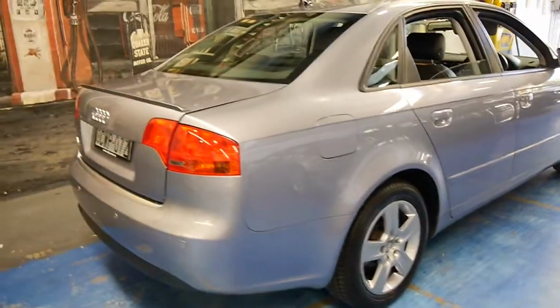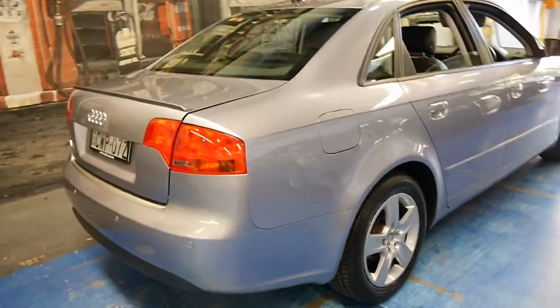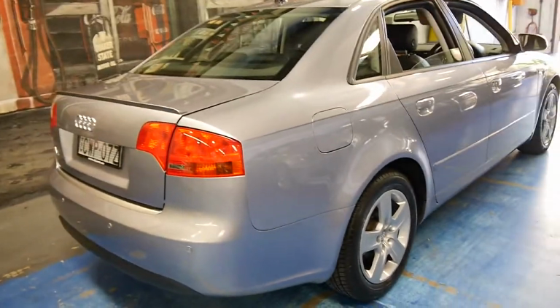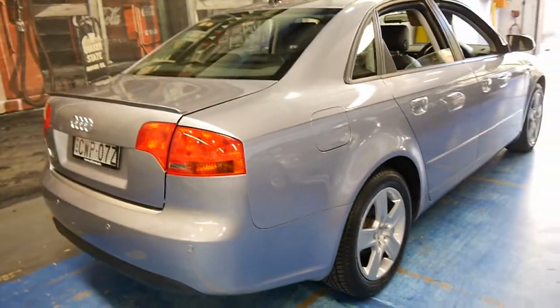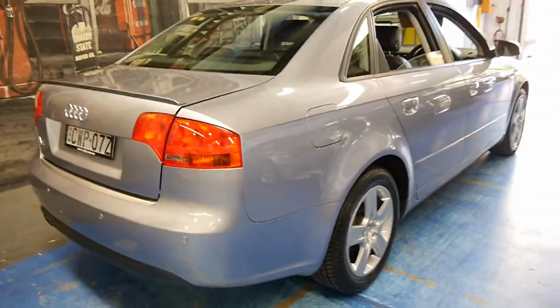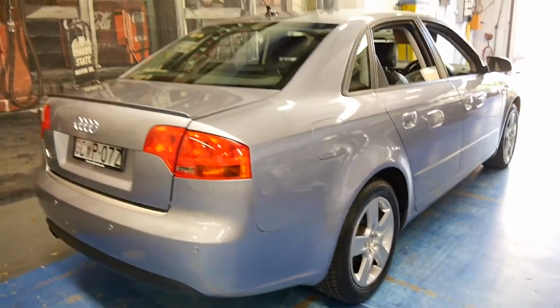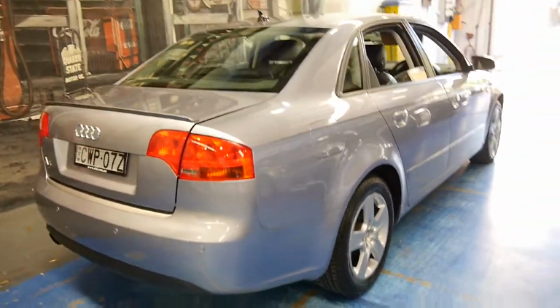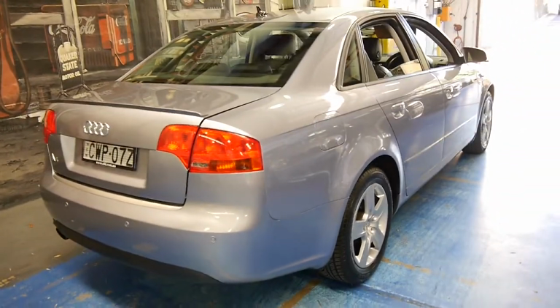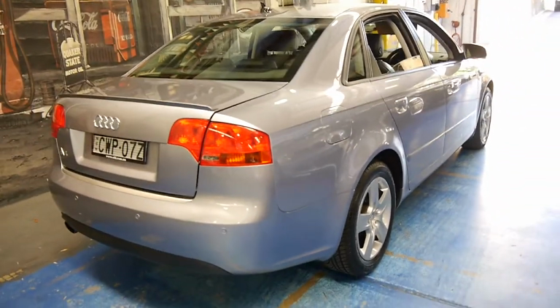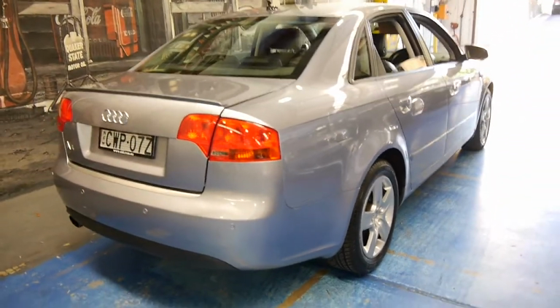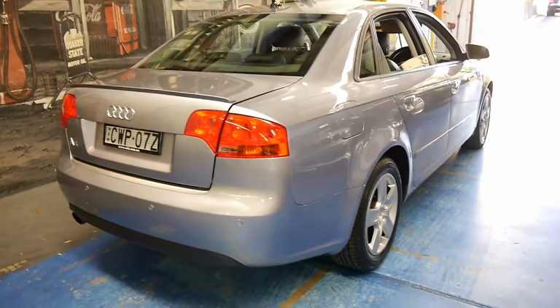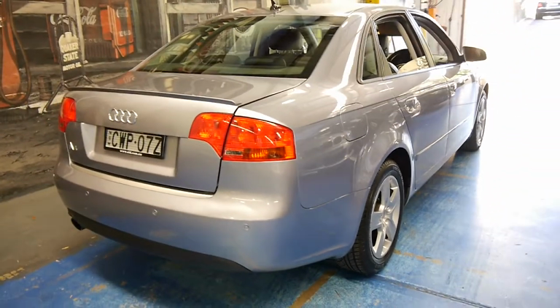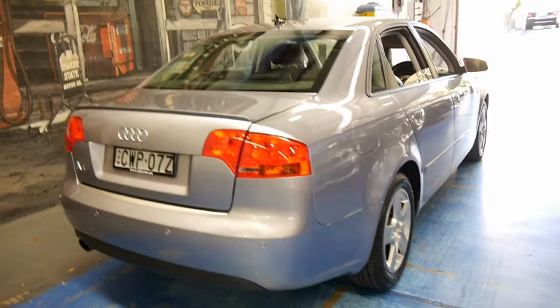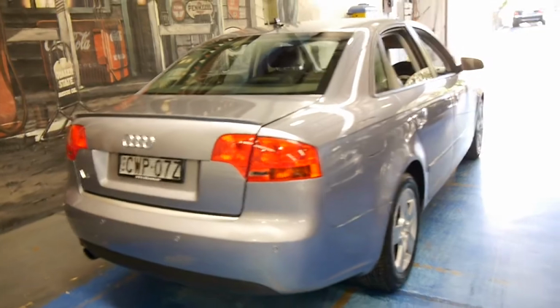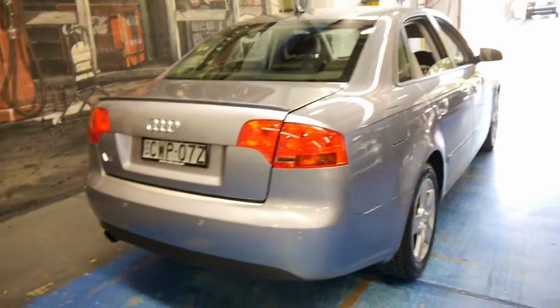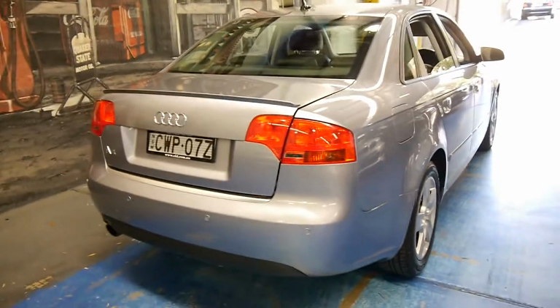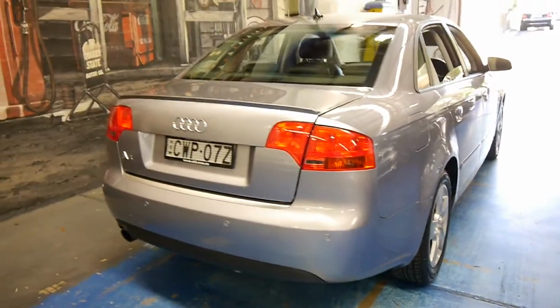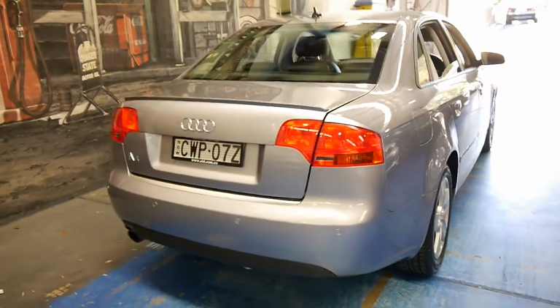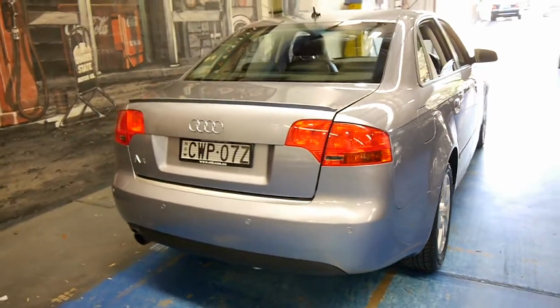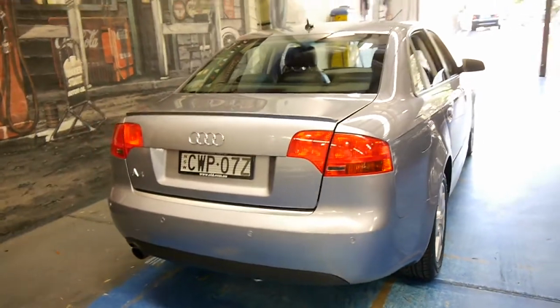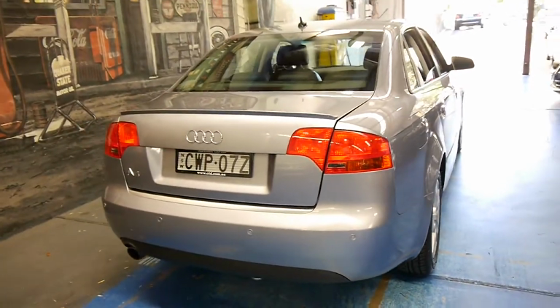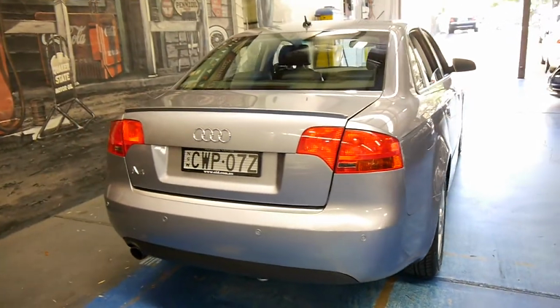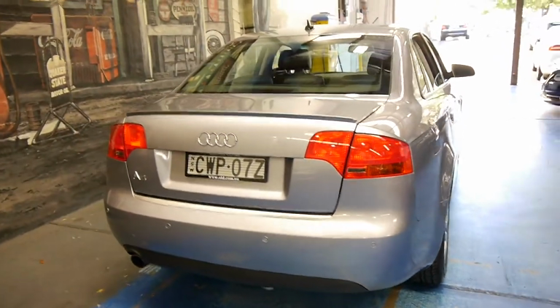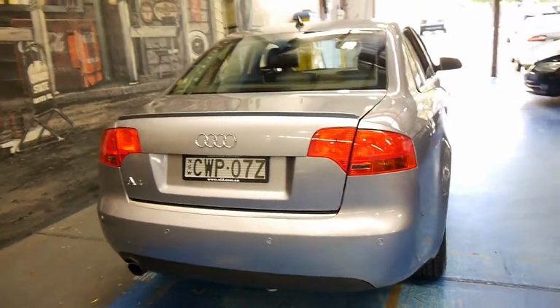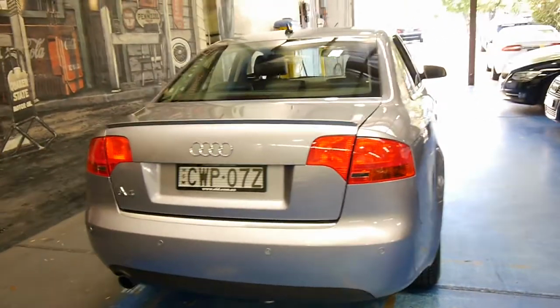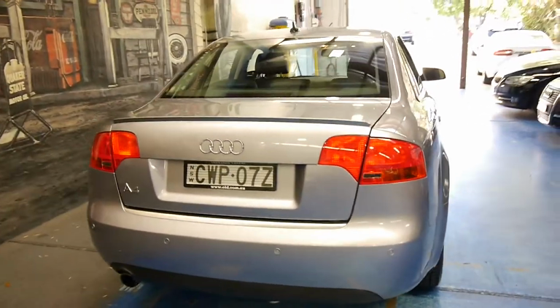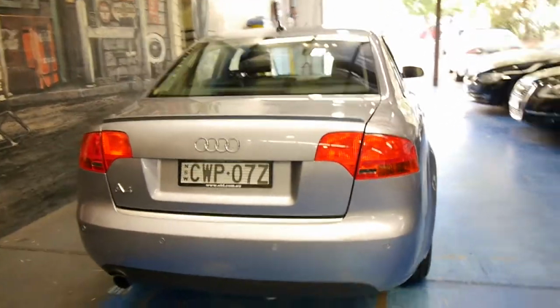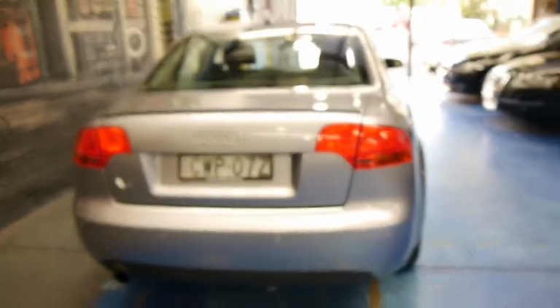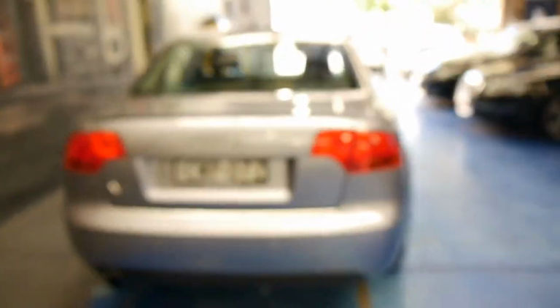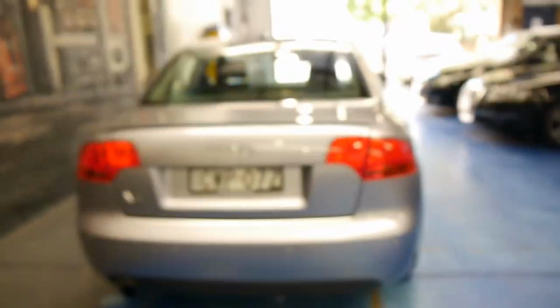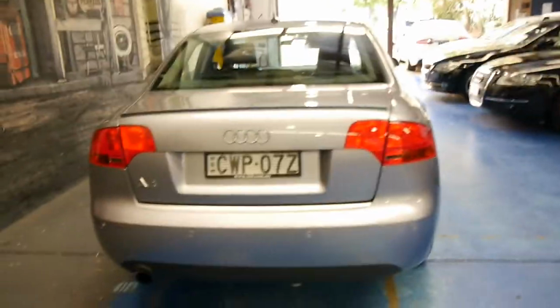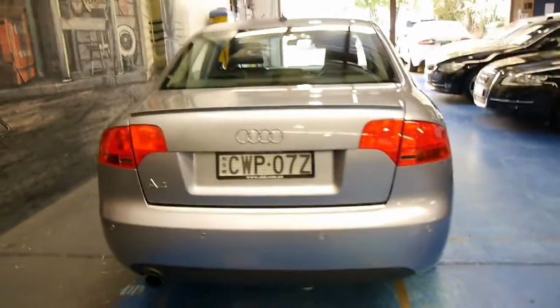It looks like it's got rear parking sensors as well. It's got good tyres — Pirelli tyres it looks like.